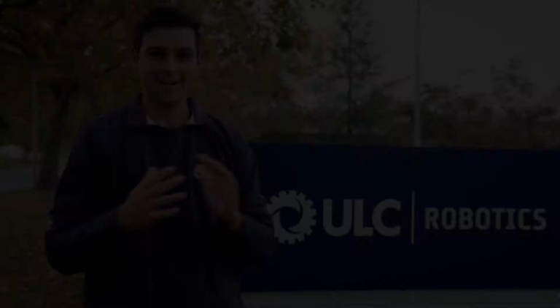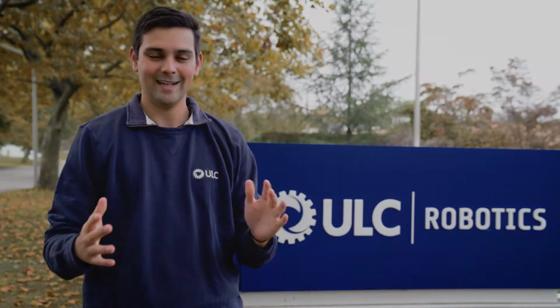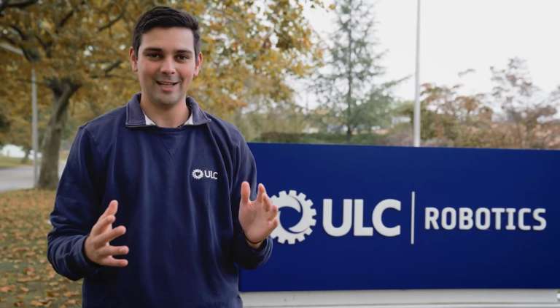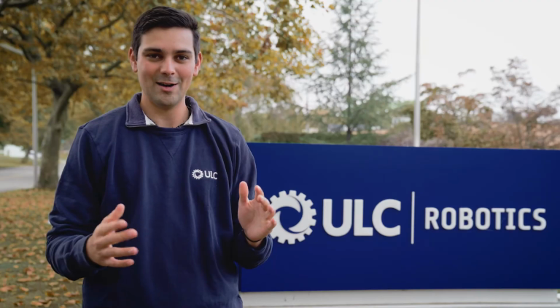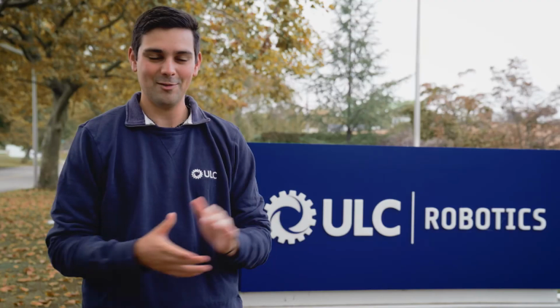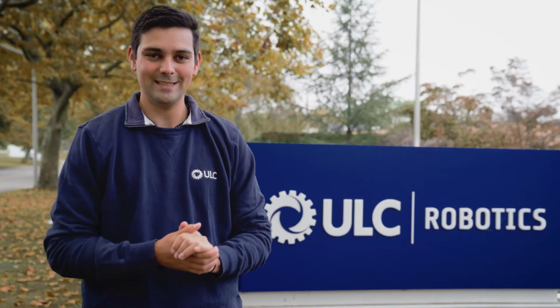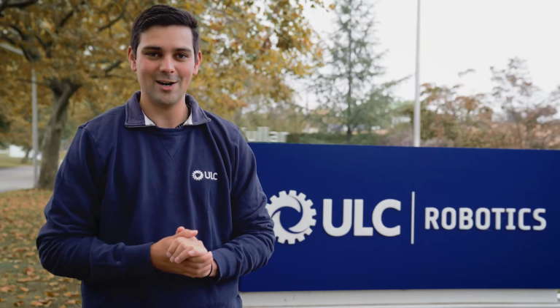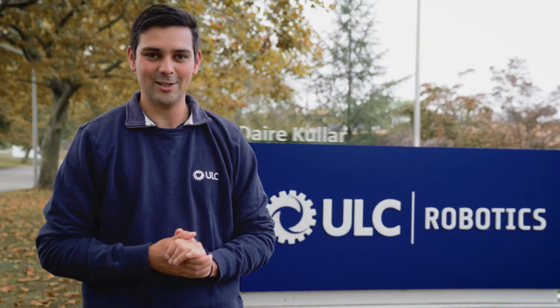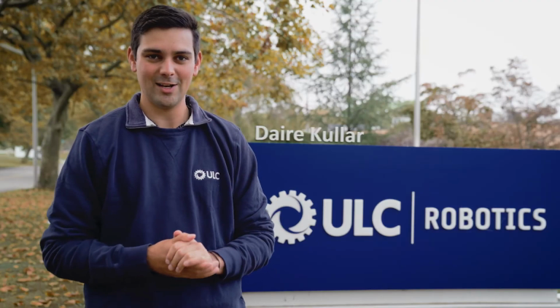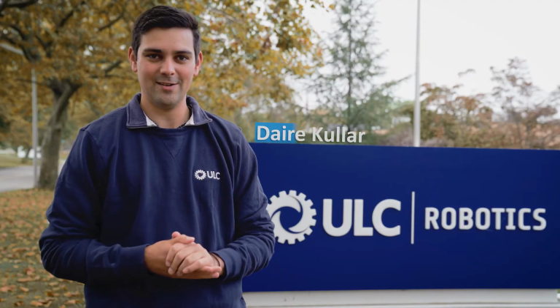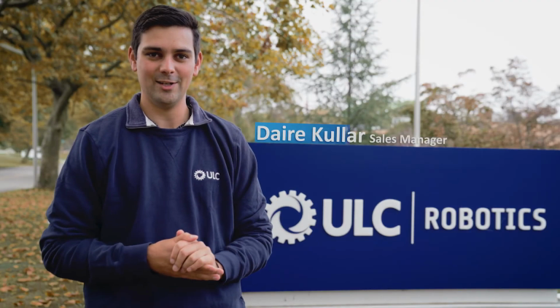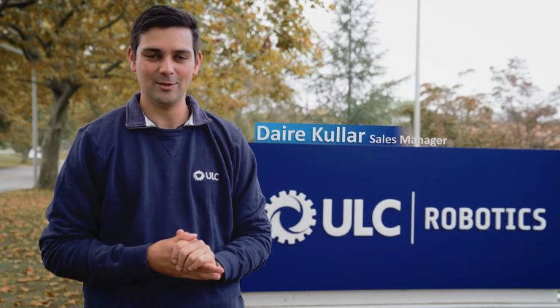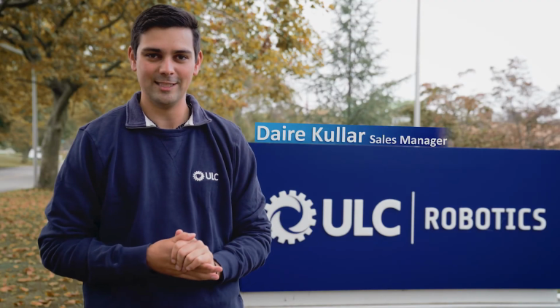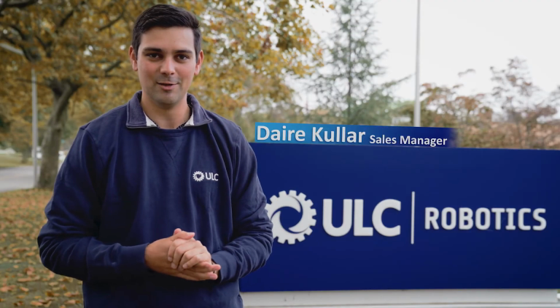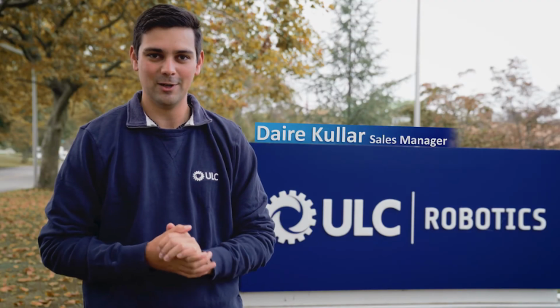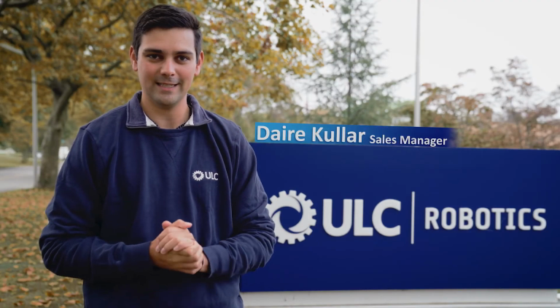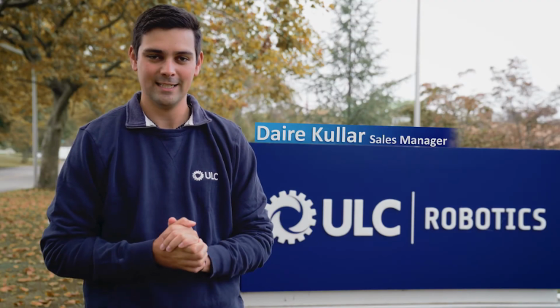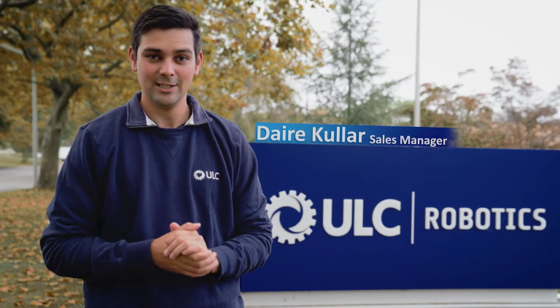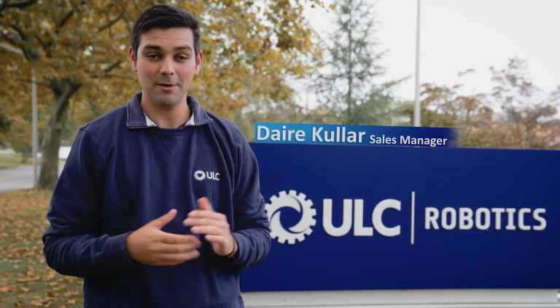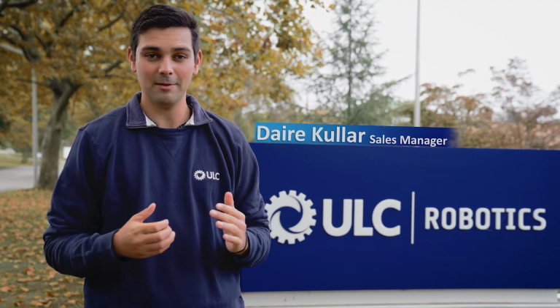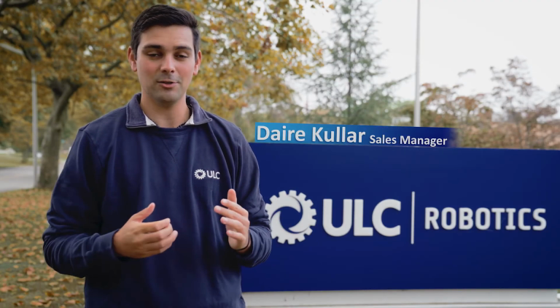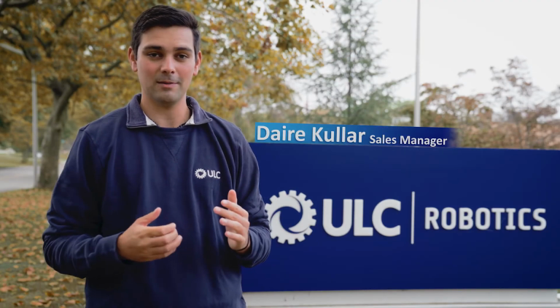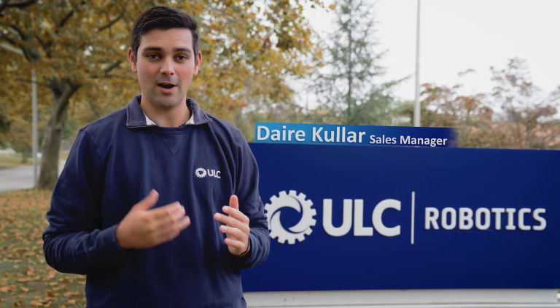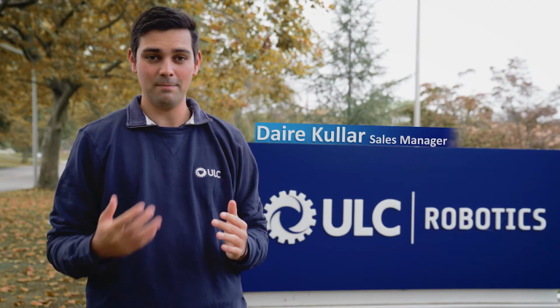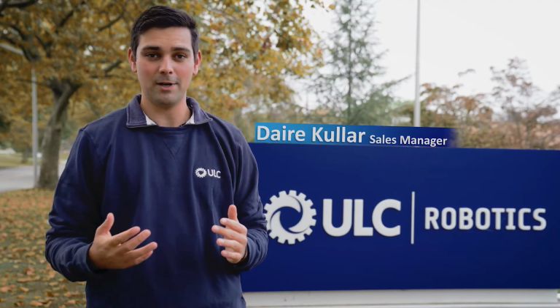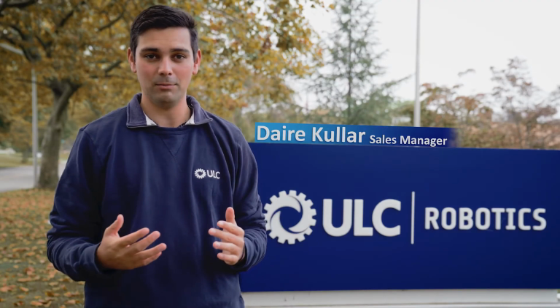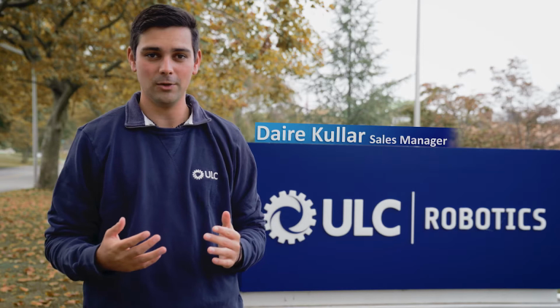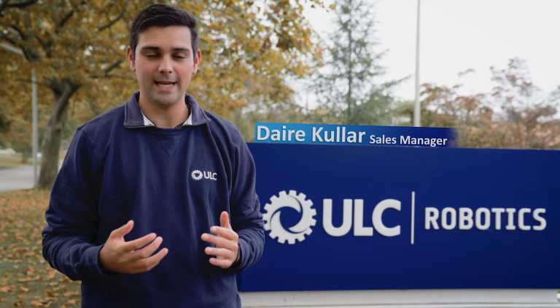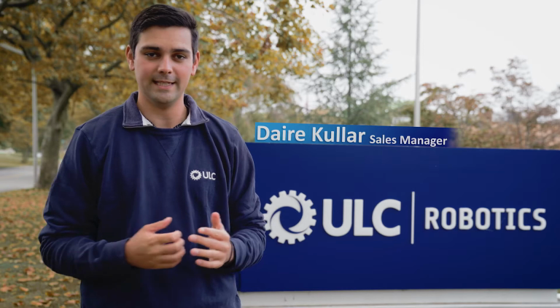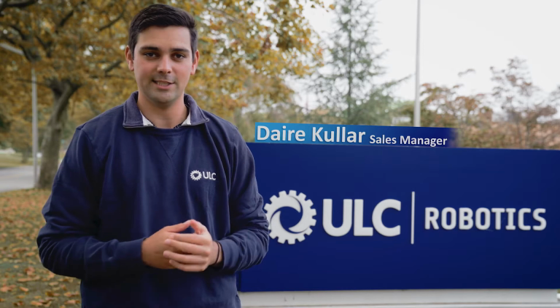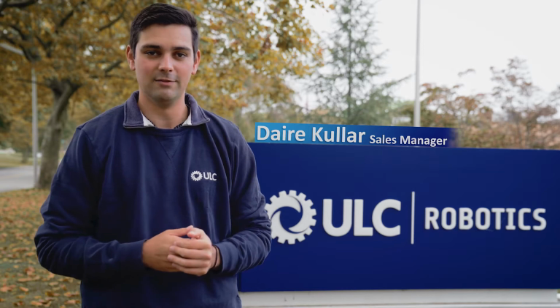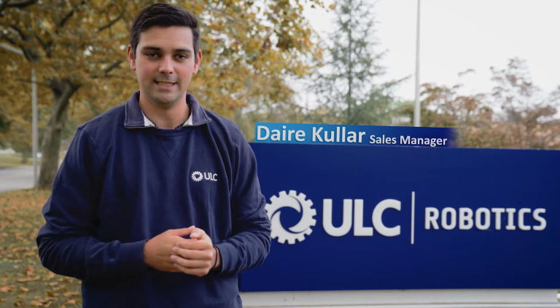Hello everyone, Dara Kular here at ULC Robotics. Today we're going to be talking about our in-pipe locating services.